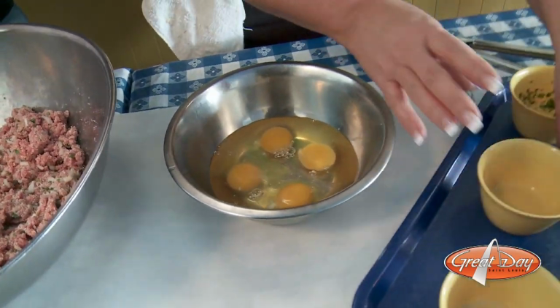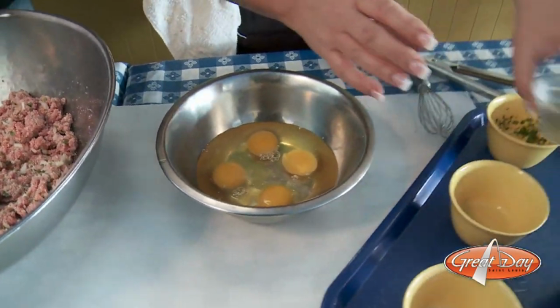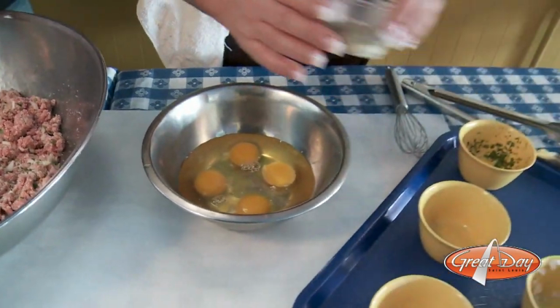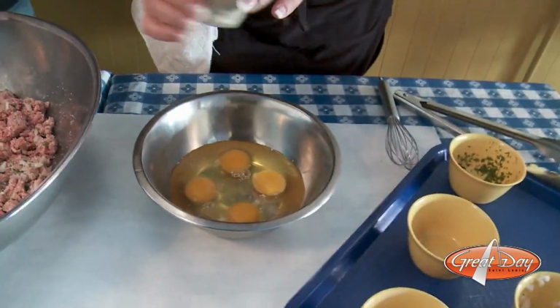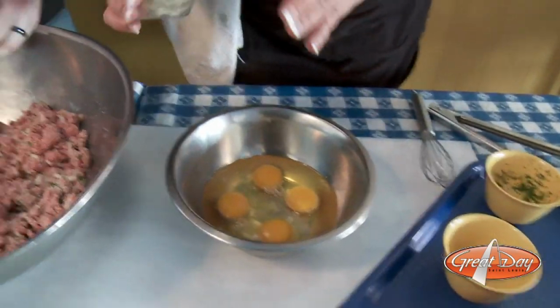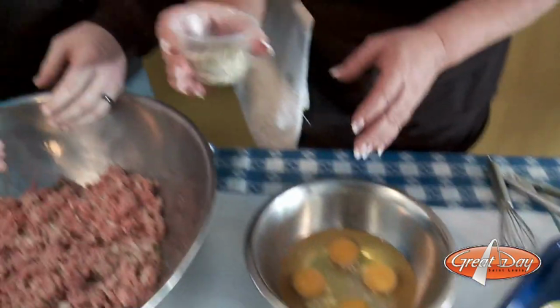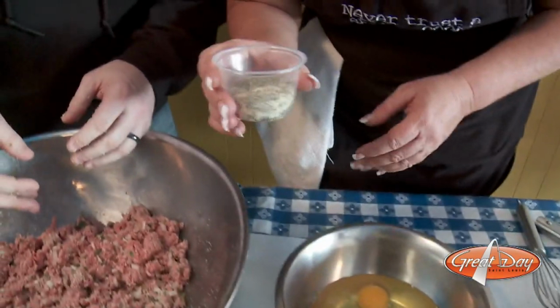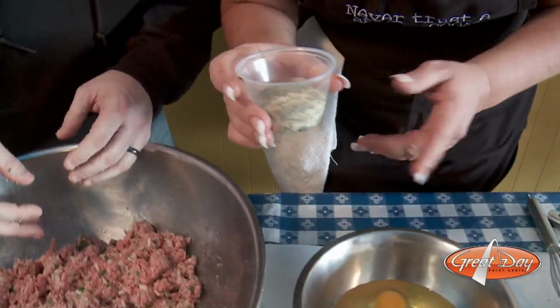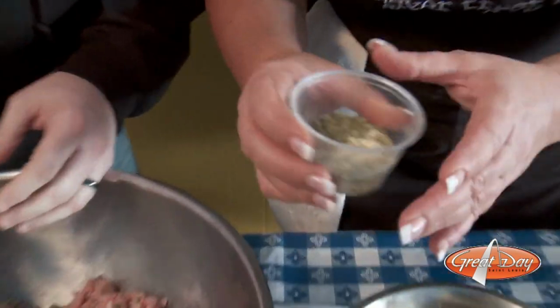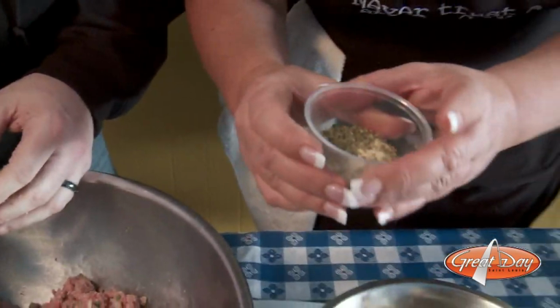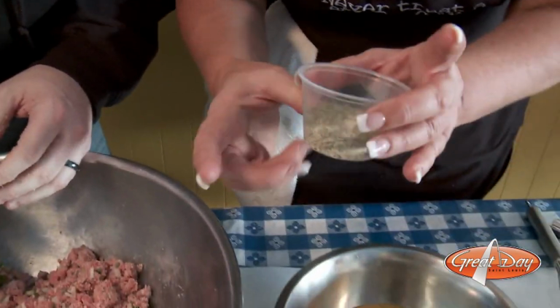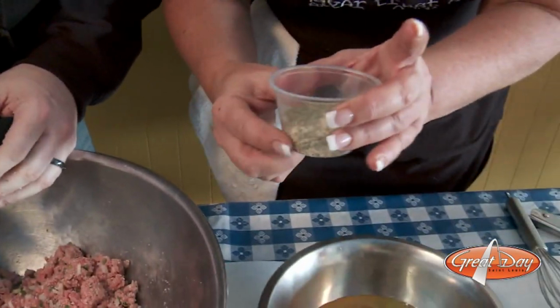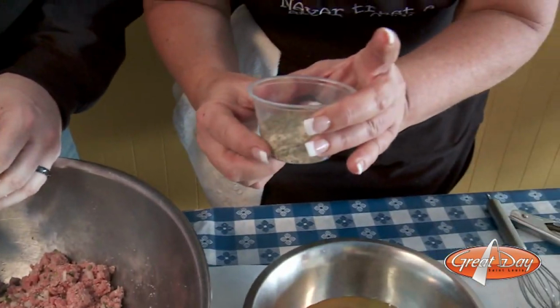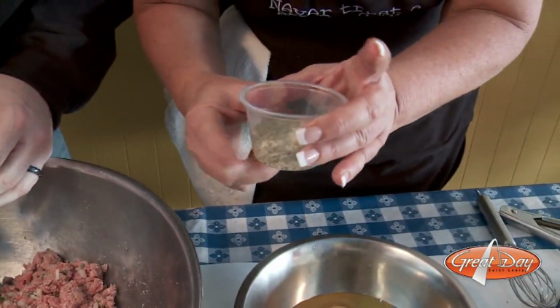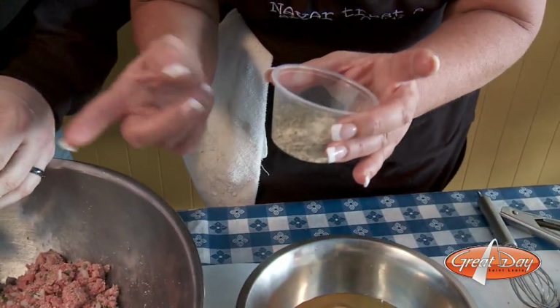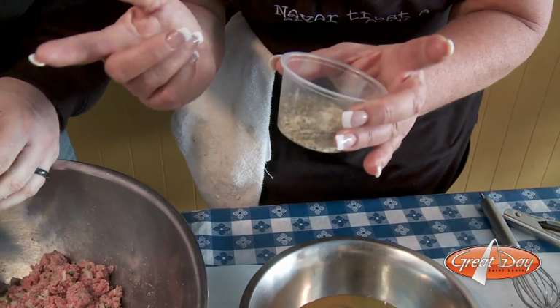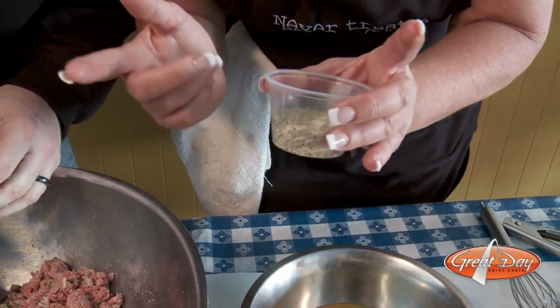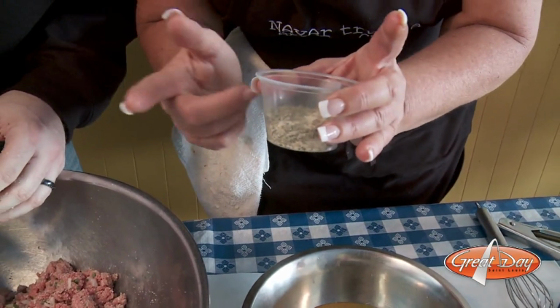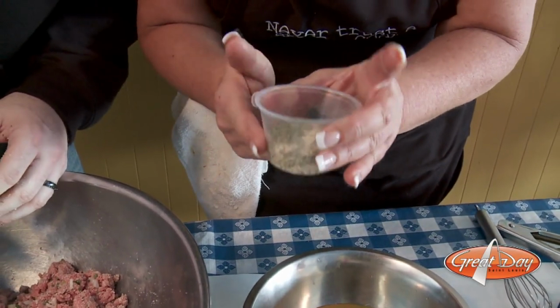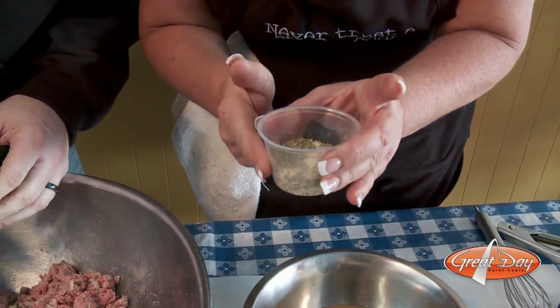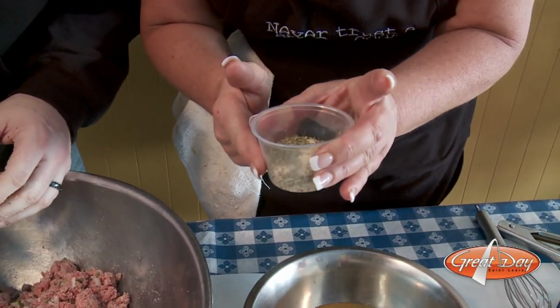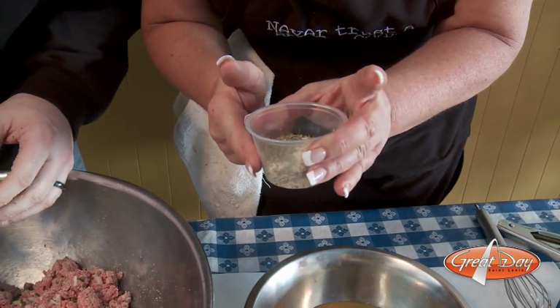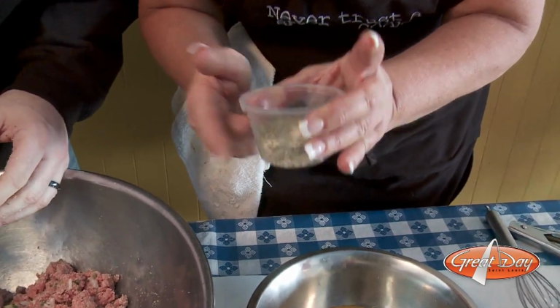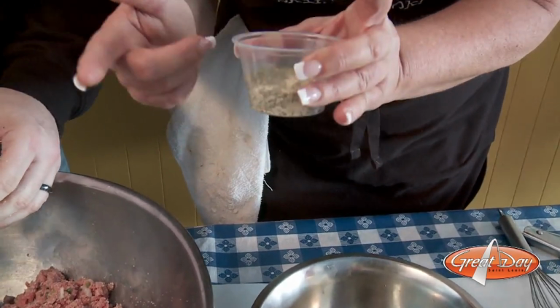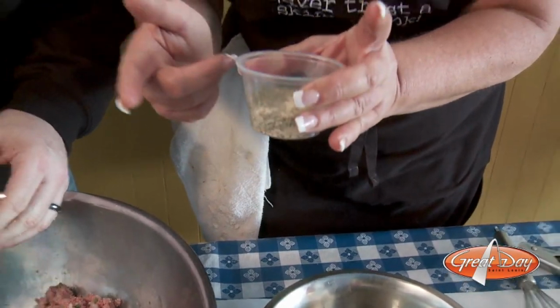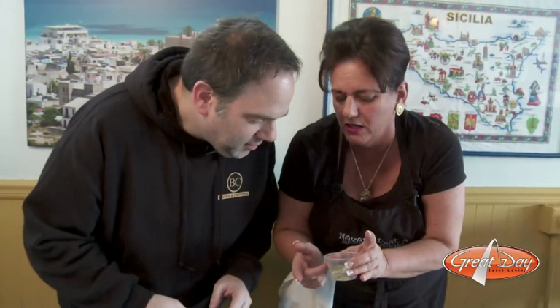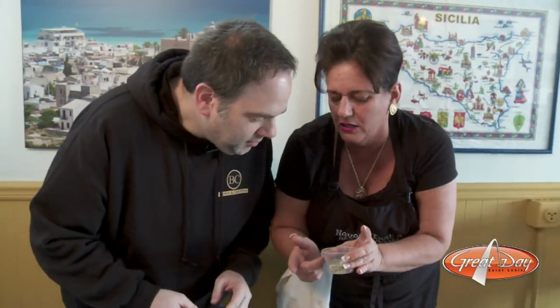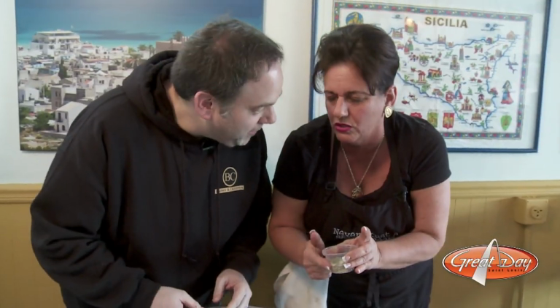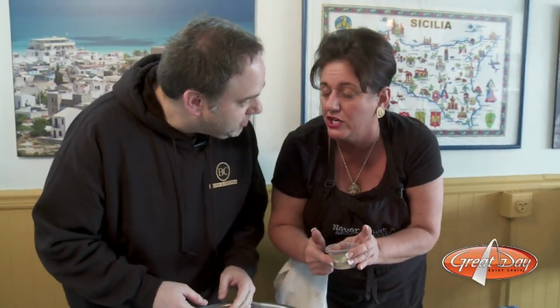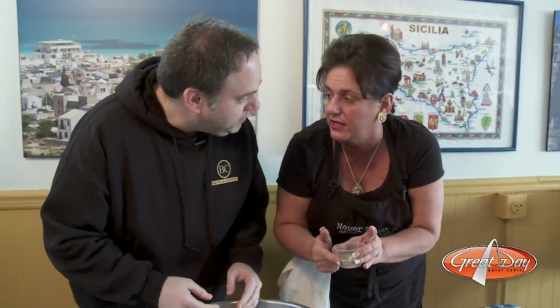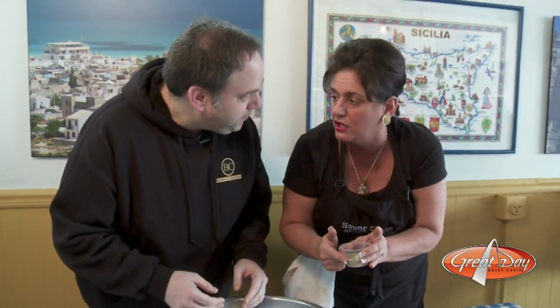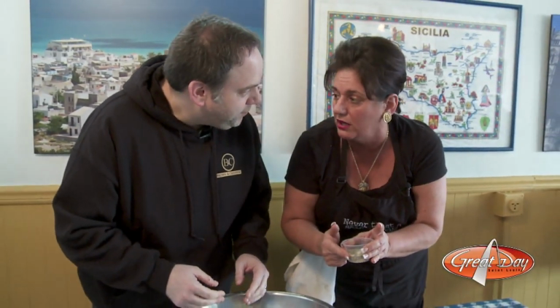And then in here I have salt, pepper, a little bit of oregano — I can smell that — and granulated garlic.